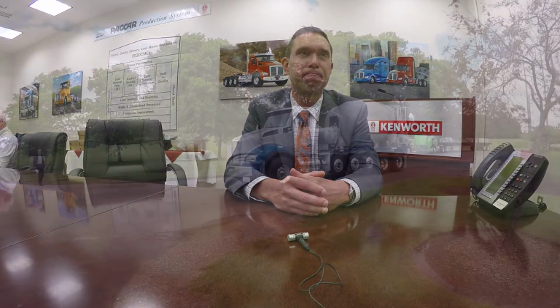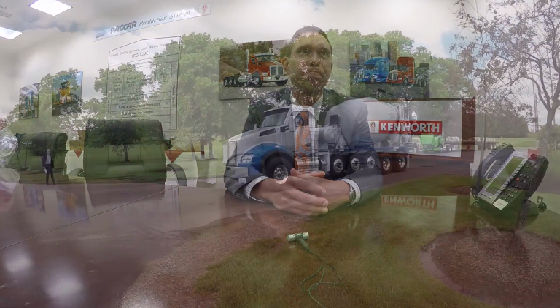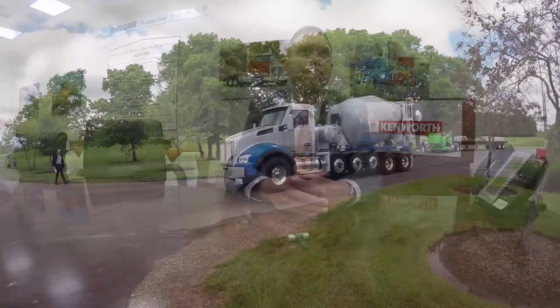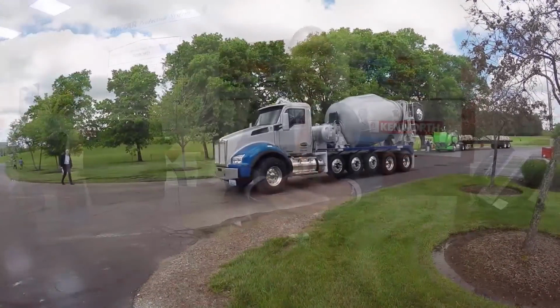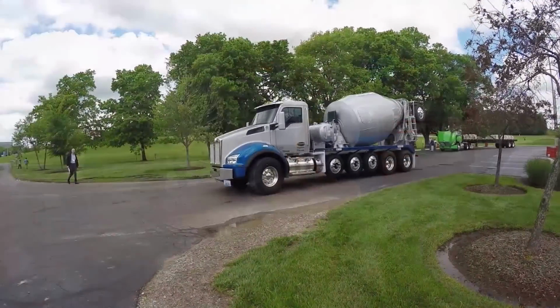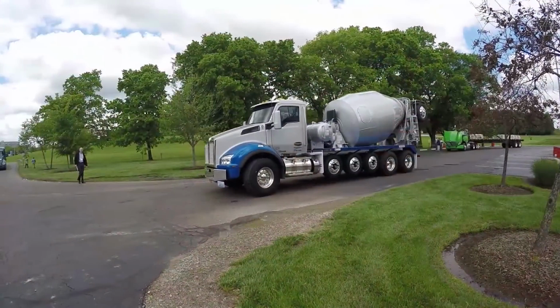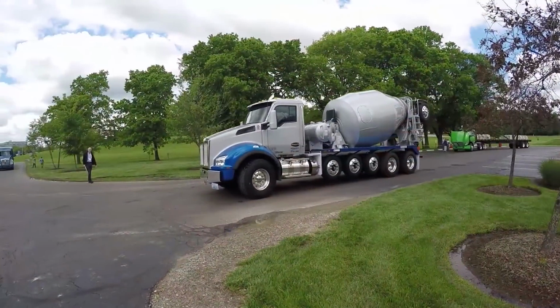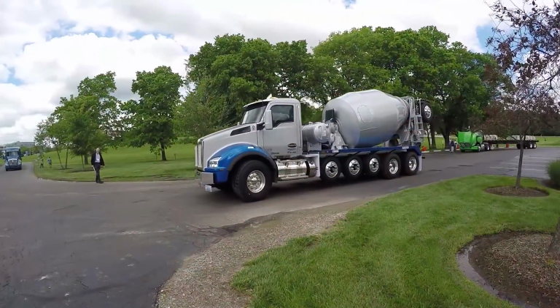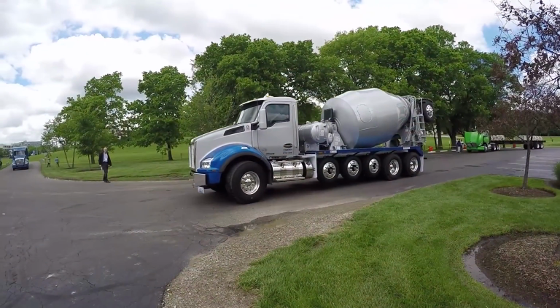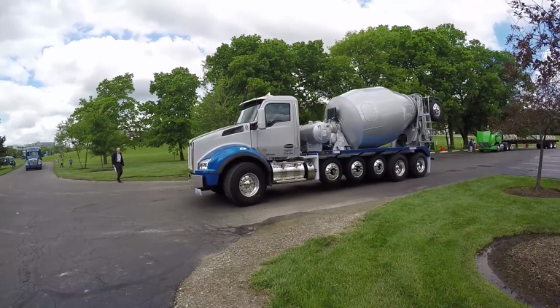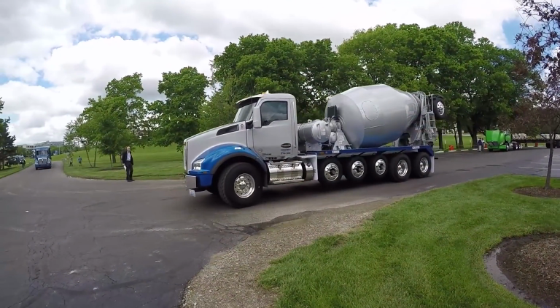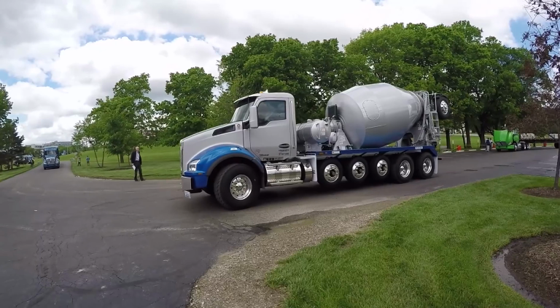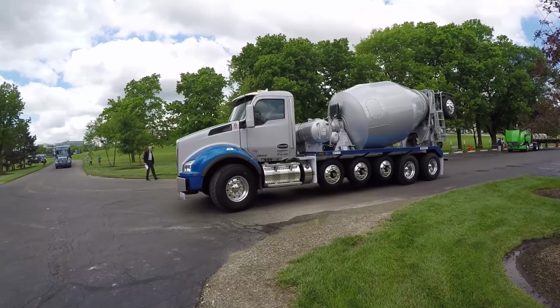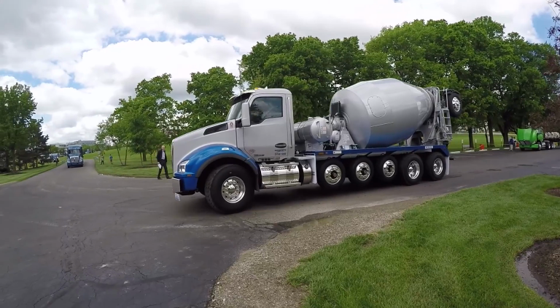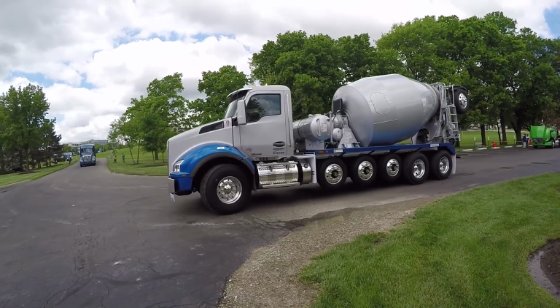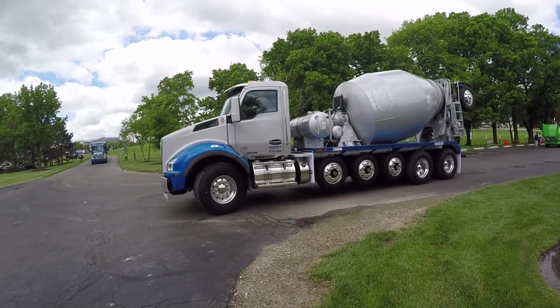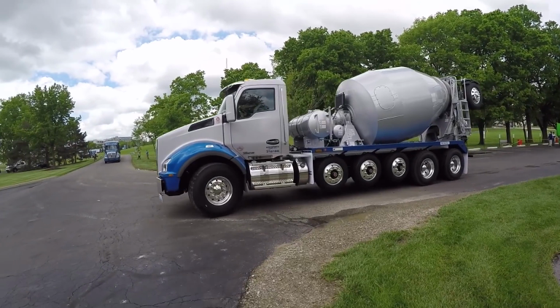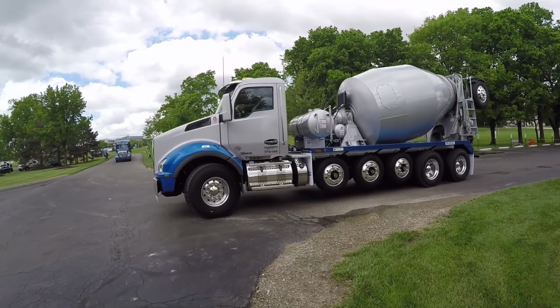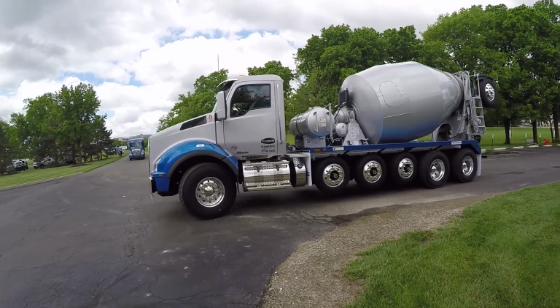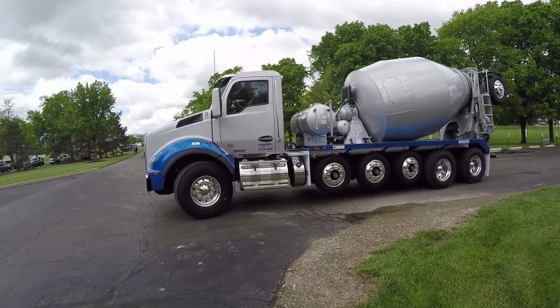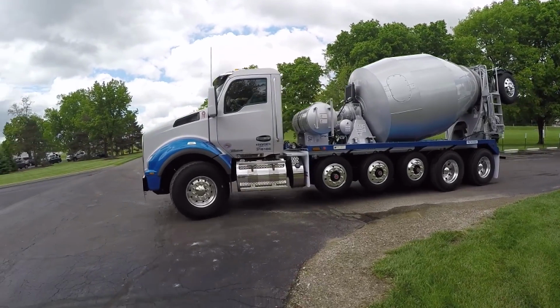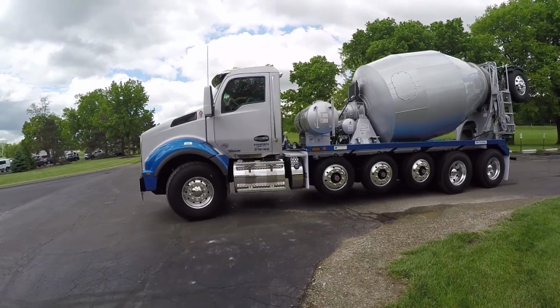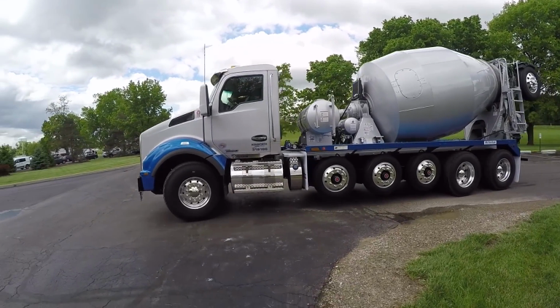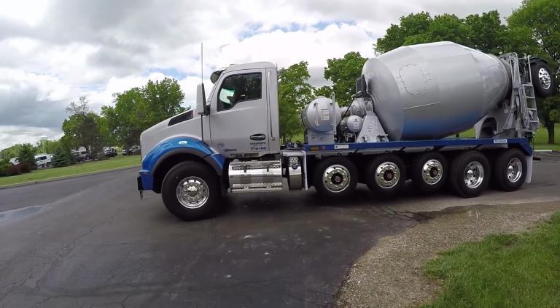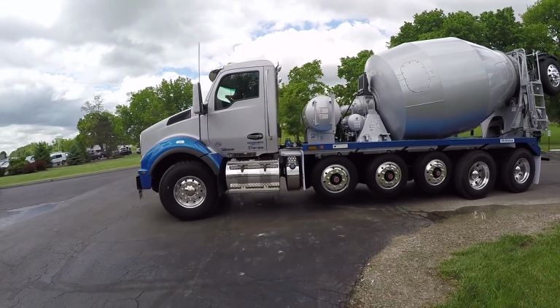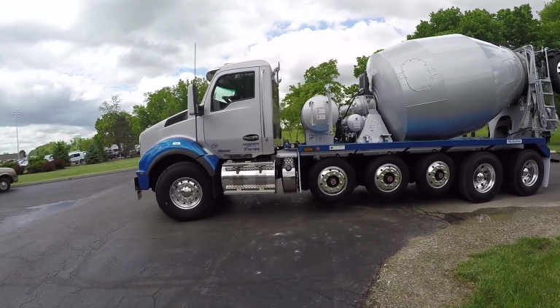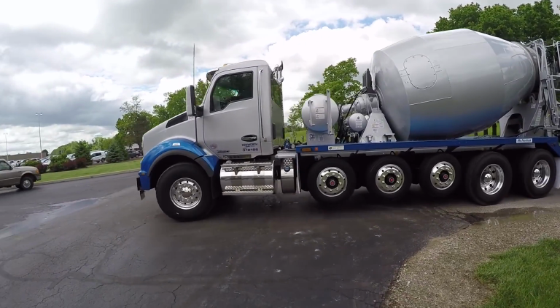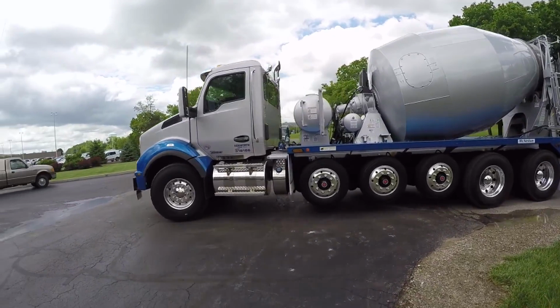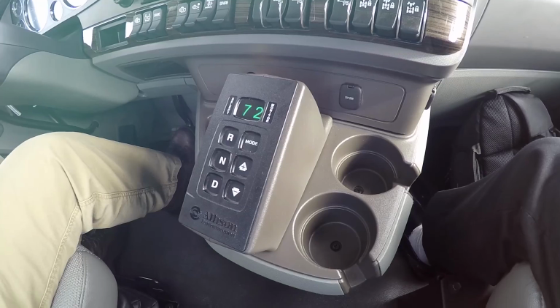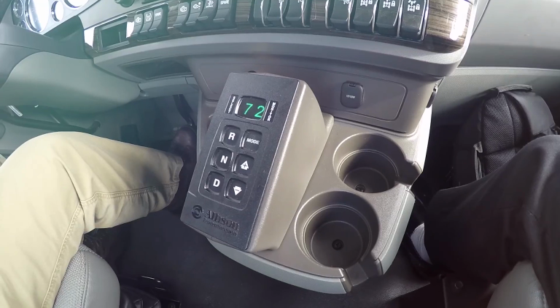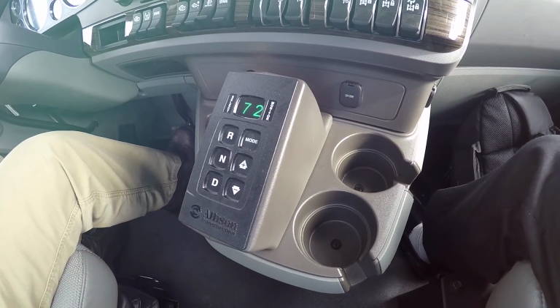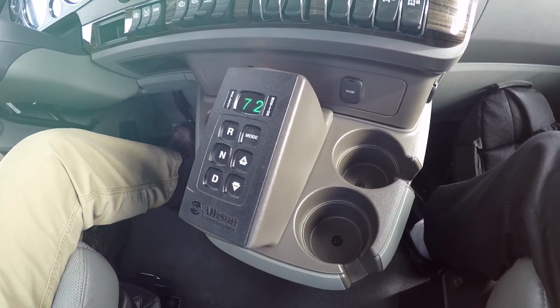The MX-11 can be specced with a wide variety of transmissions from both Eaton and Allison.